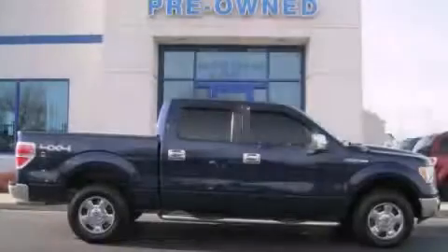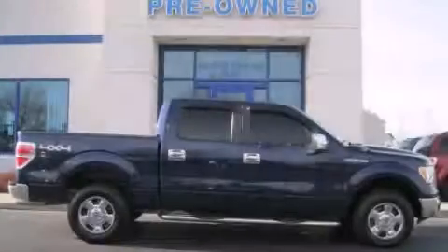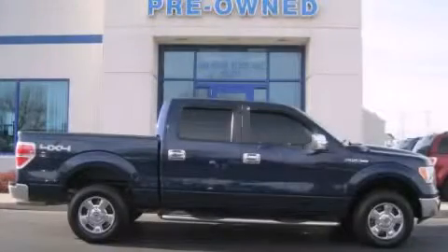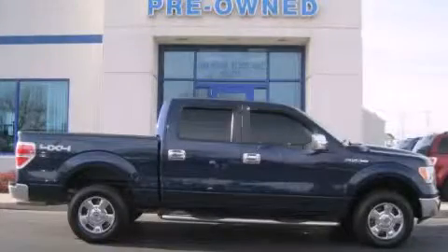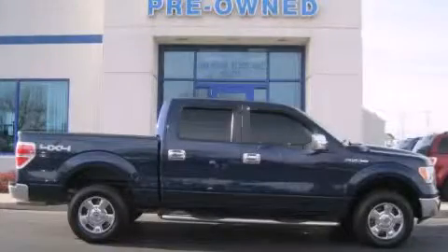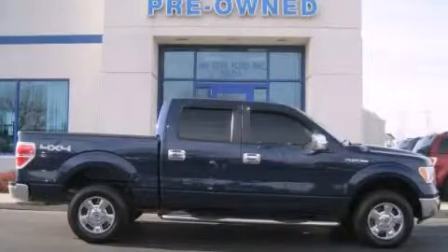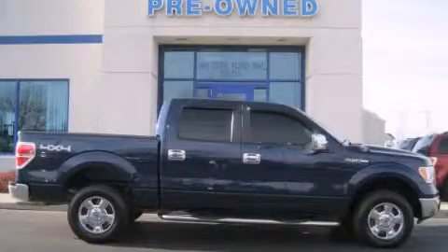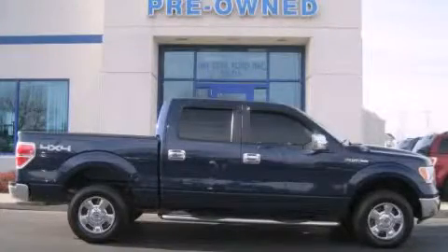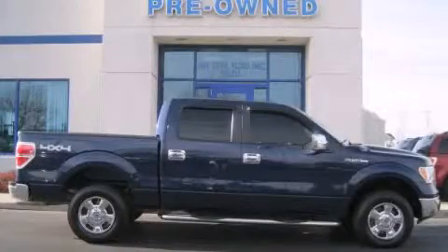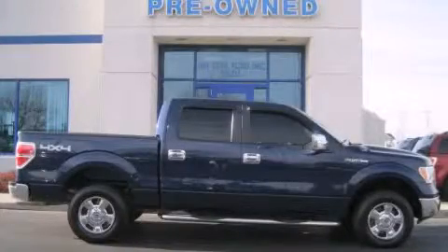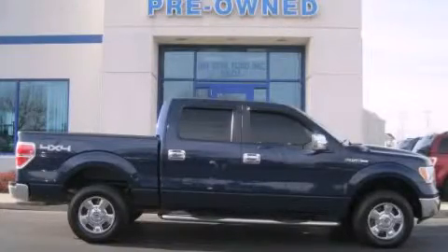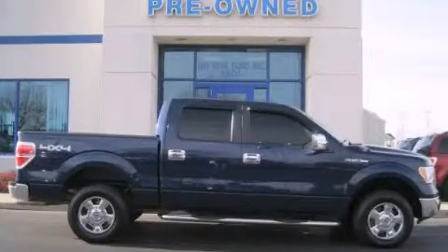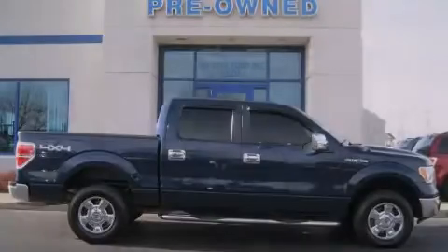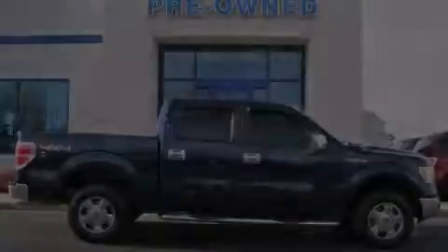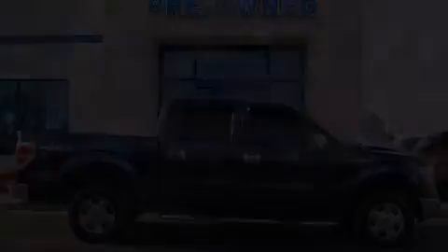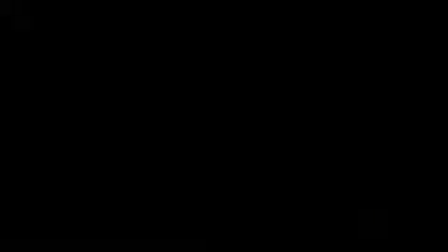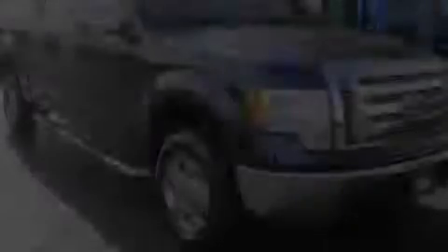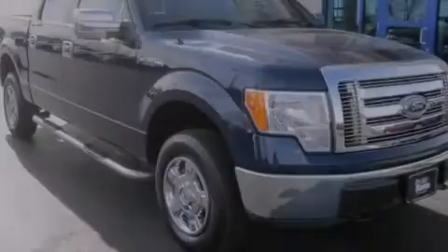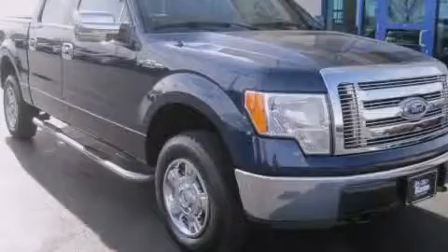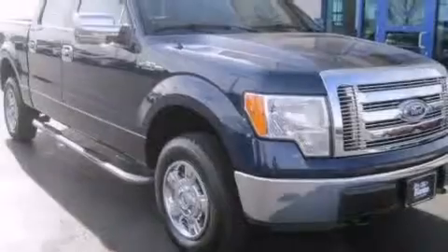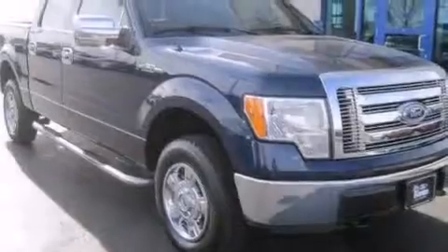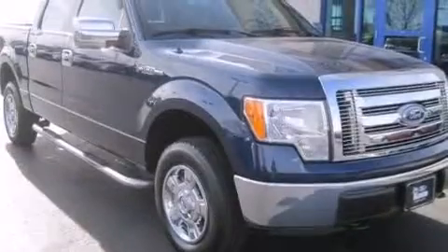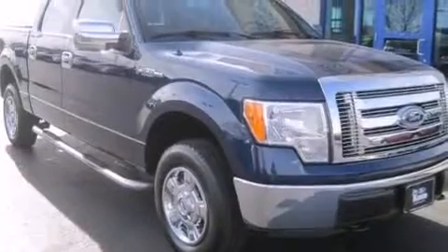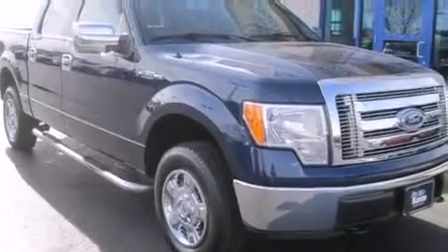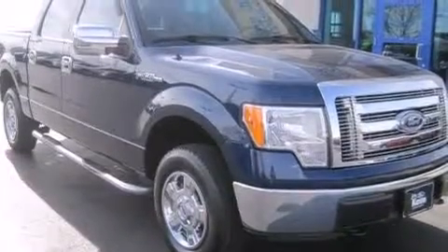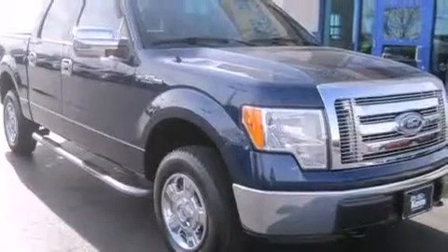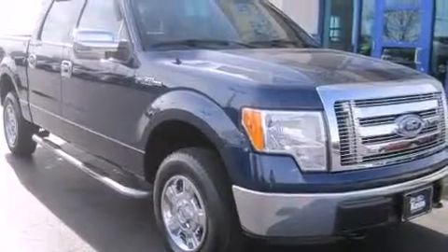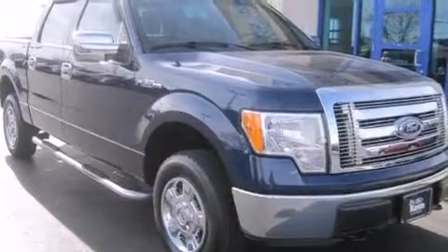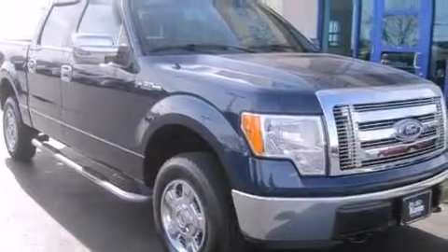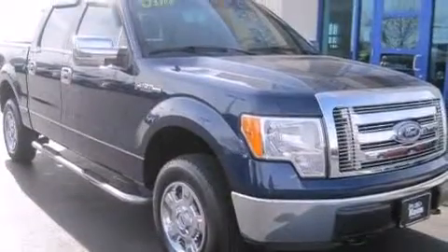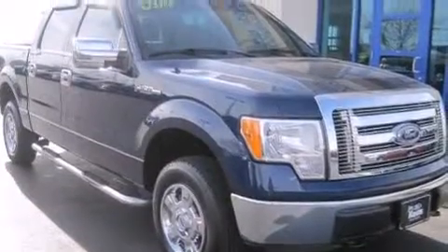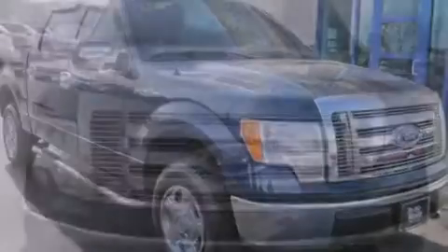This is a 2010 Ford F-150. Whether hauling, commuting, or towing, this truck is the right one for you.